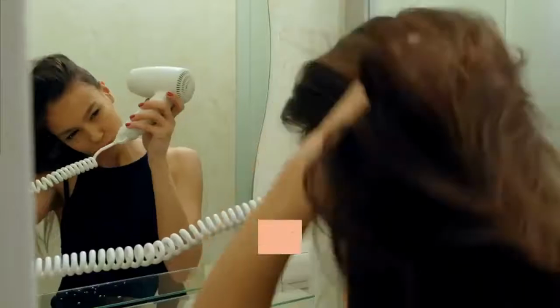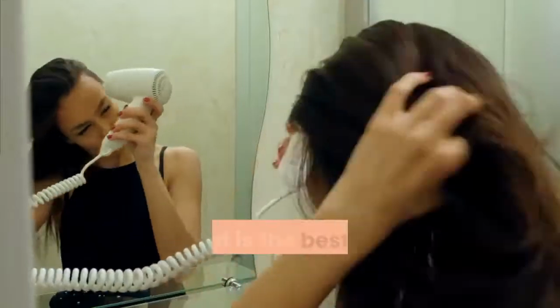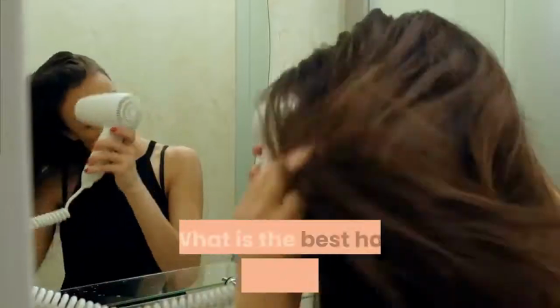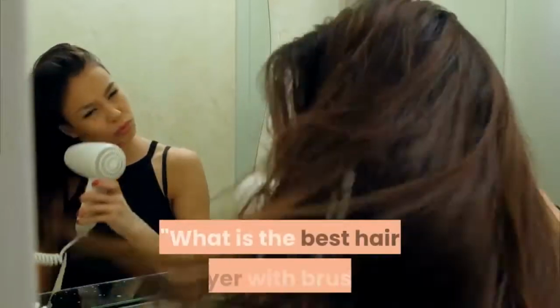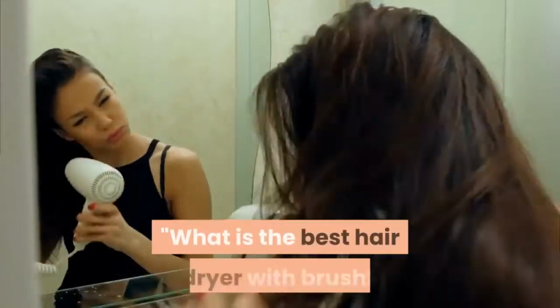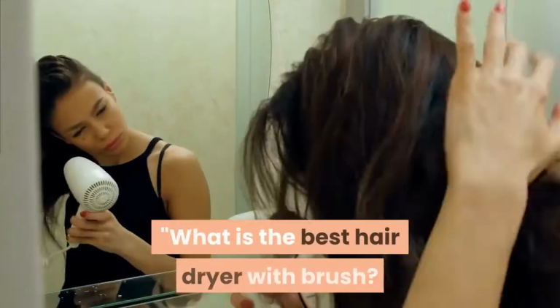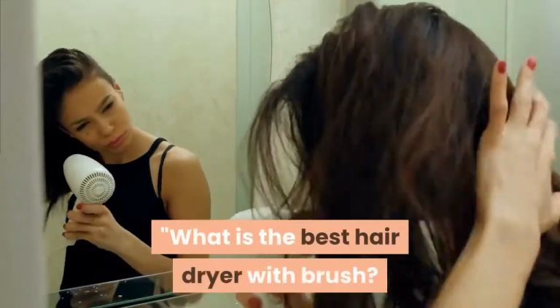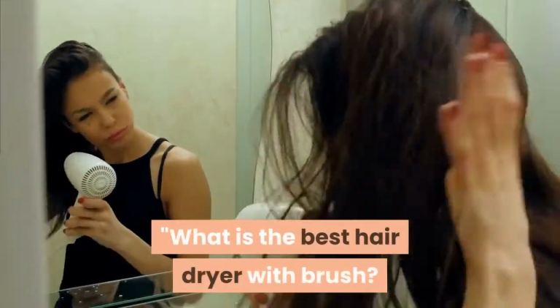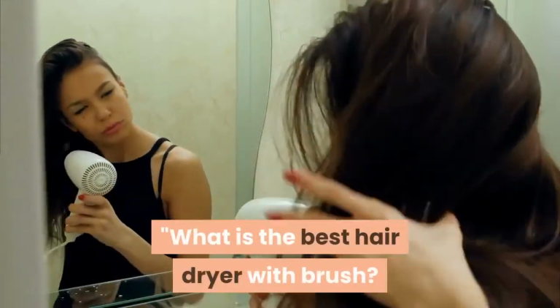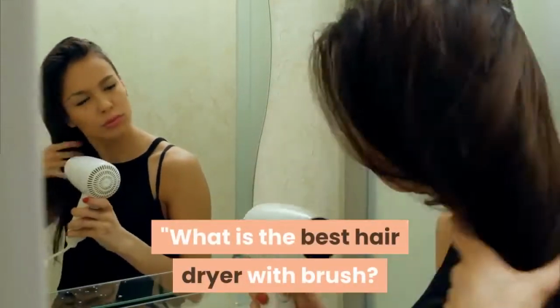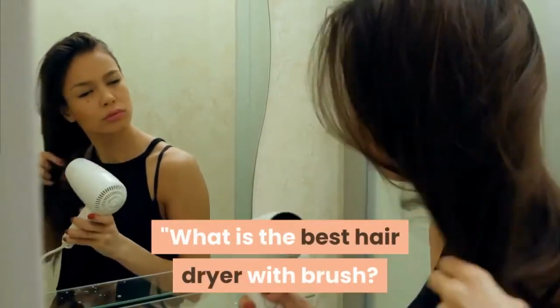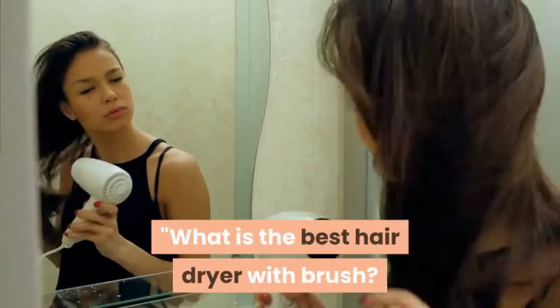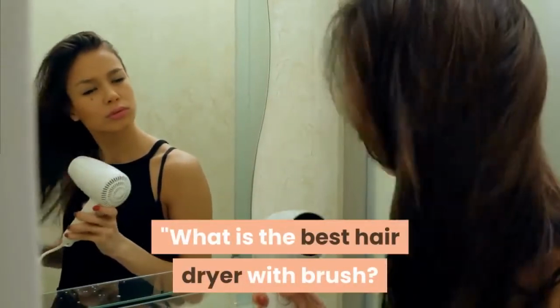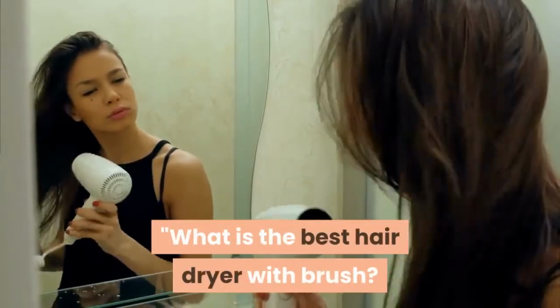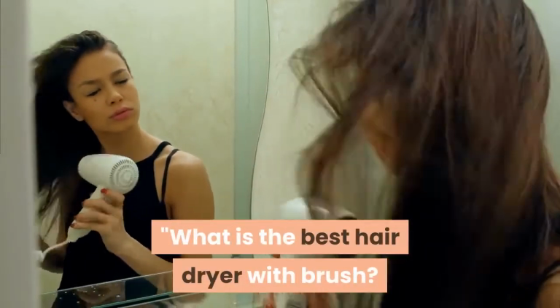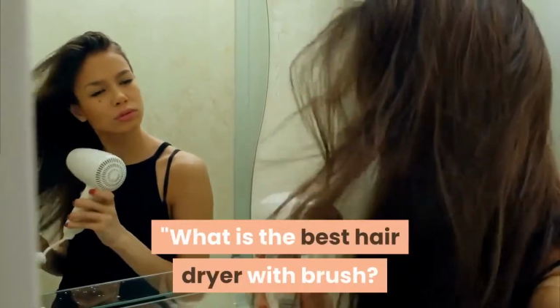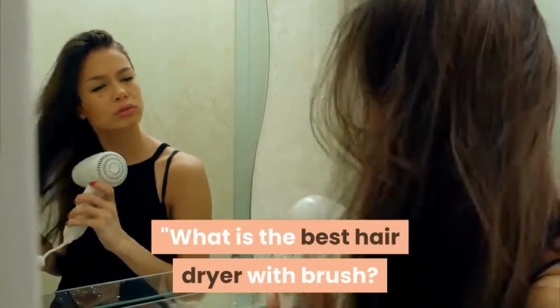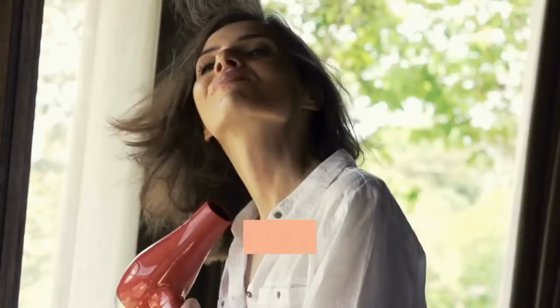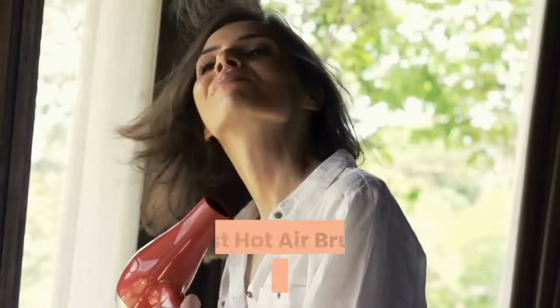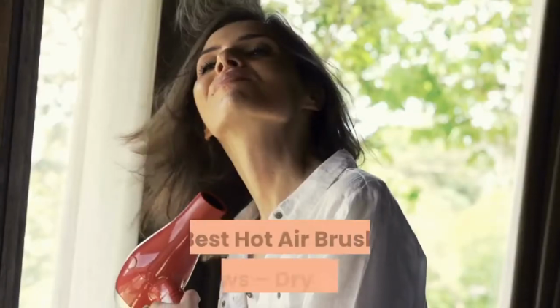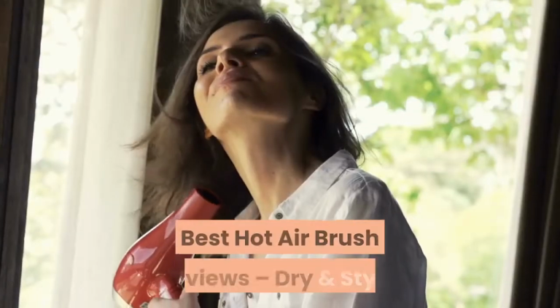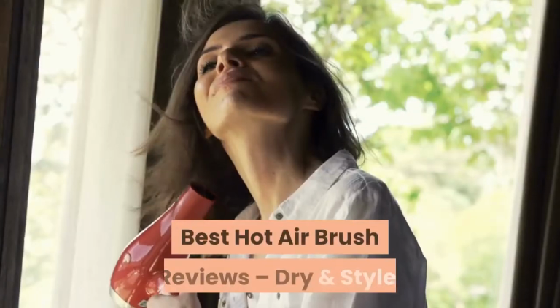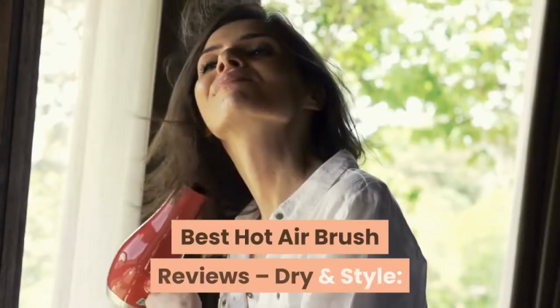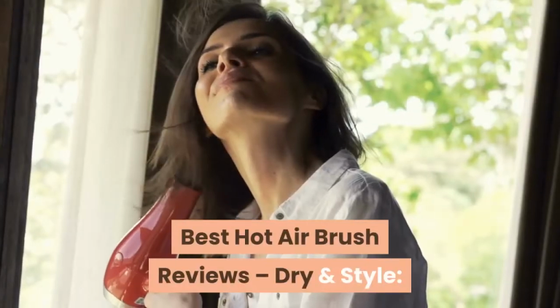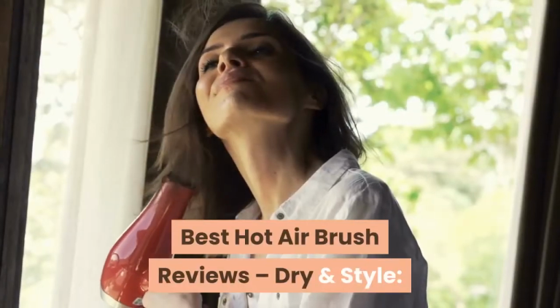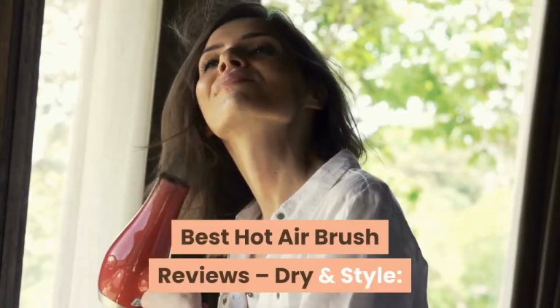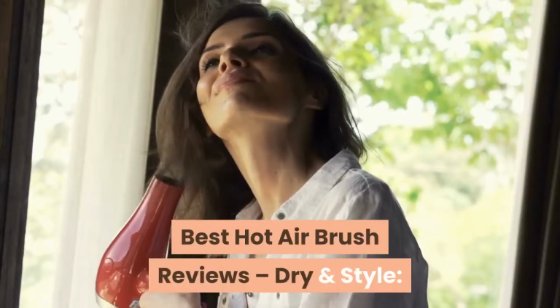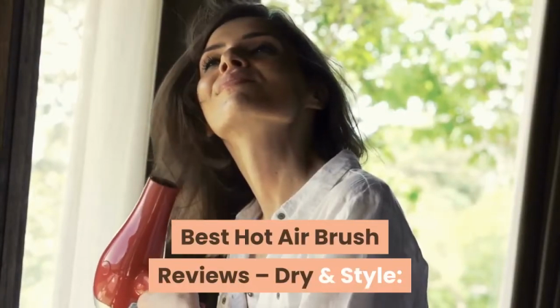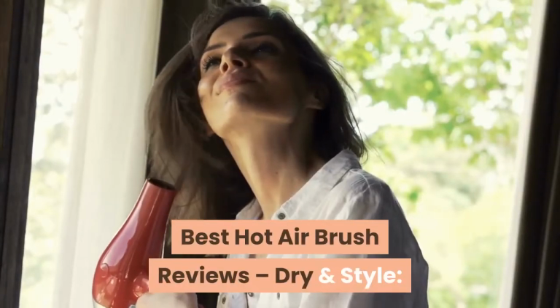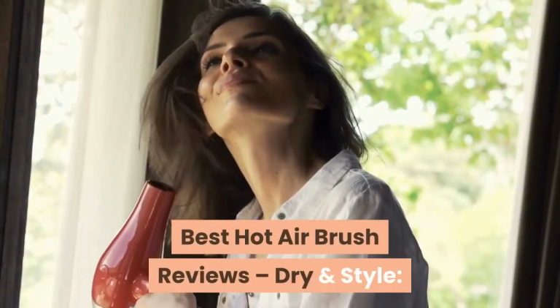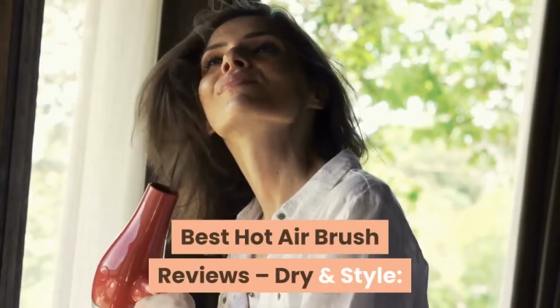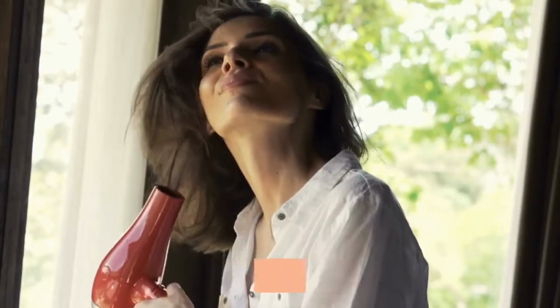What is the Best Hair Dryer with Brush? Best Hot Air Brush Reviews: Dry & Style.